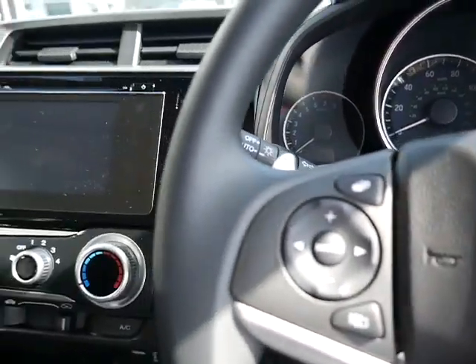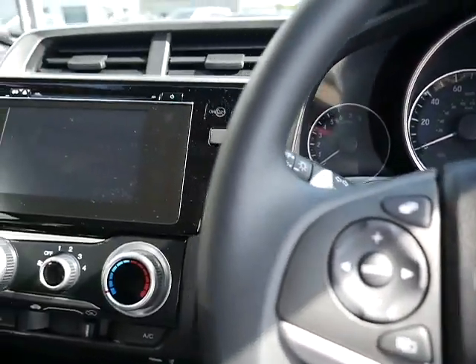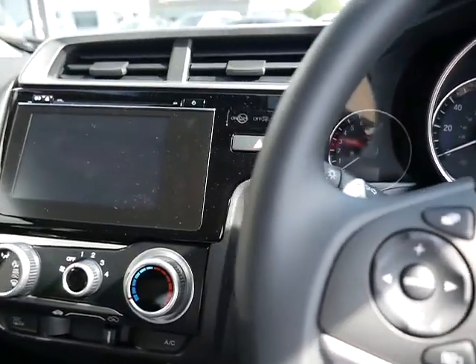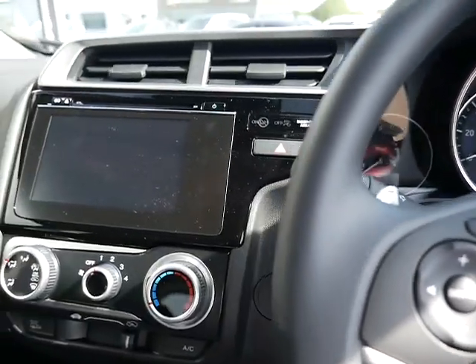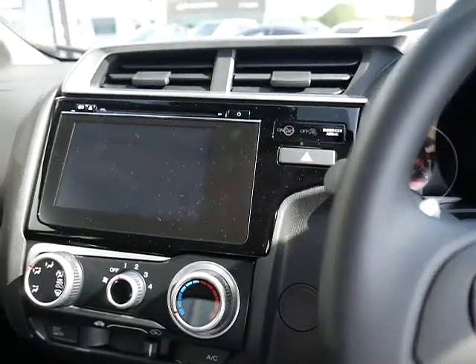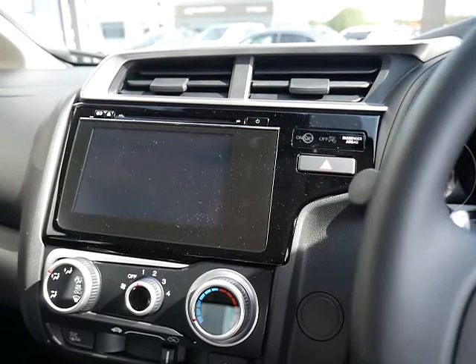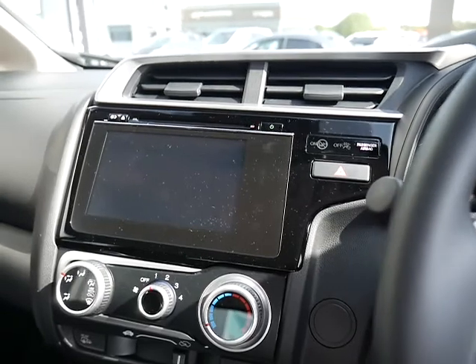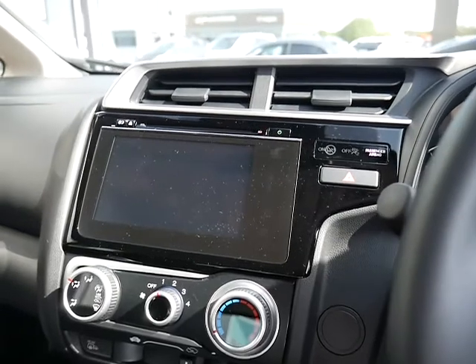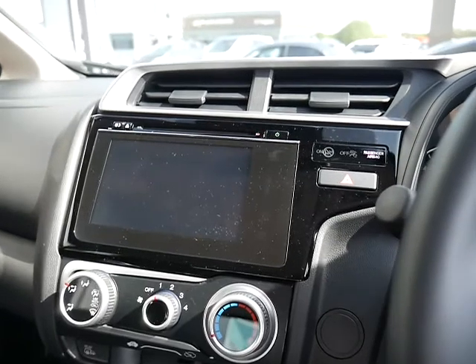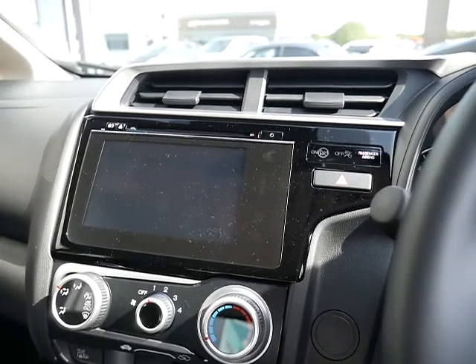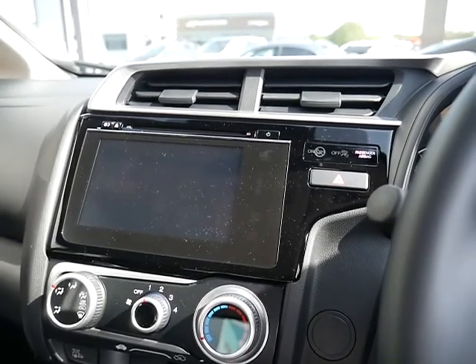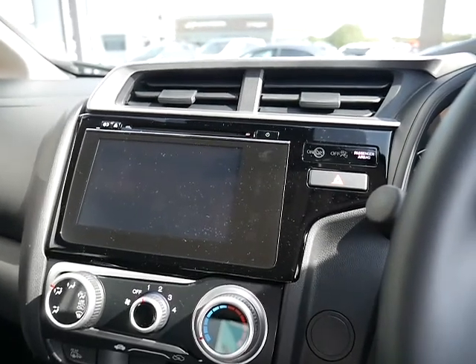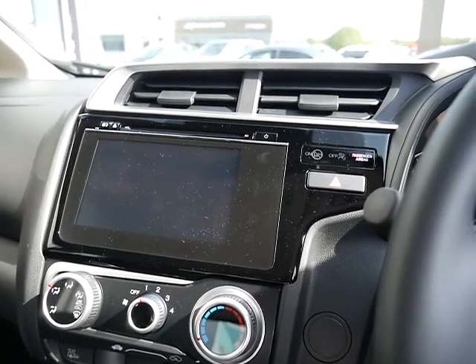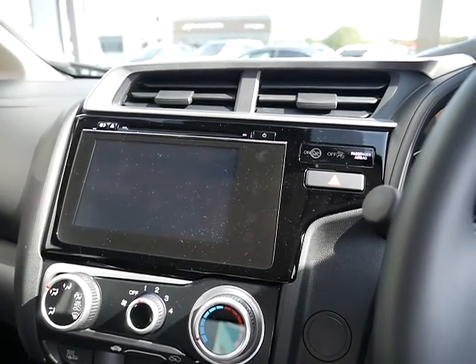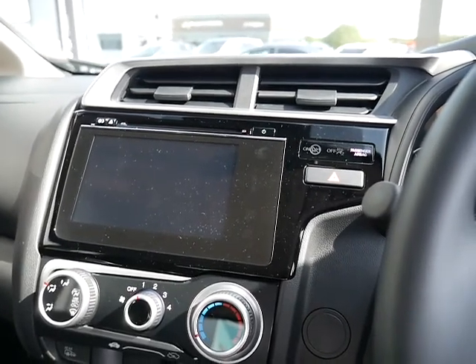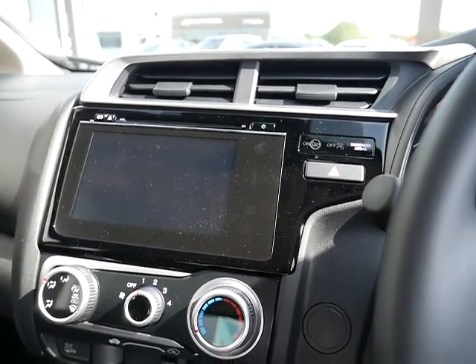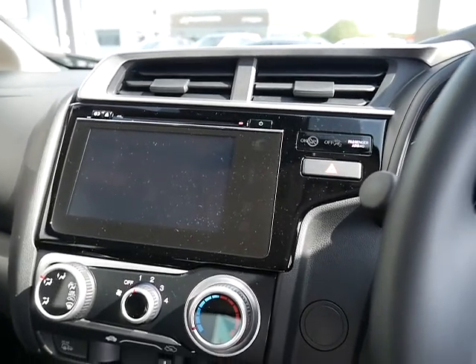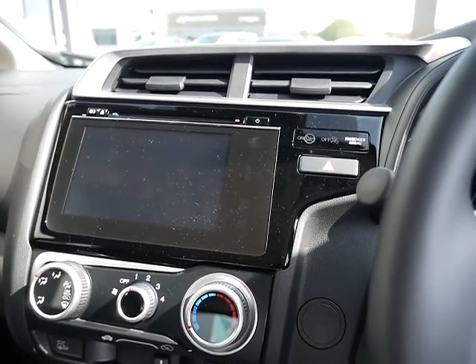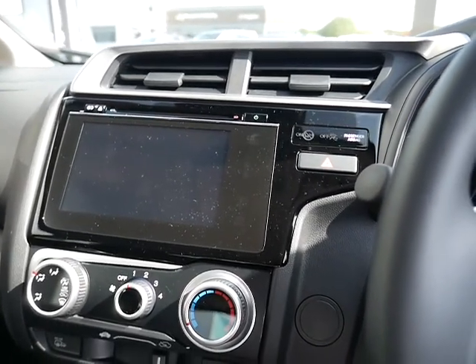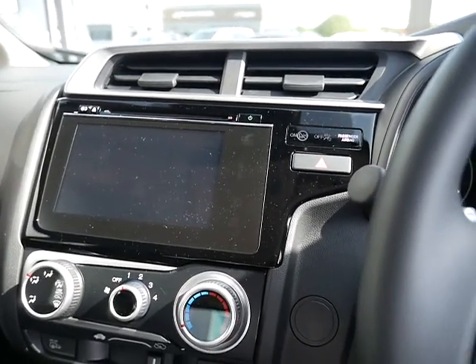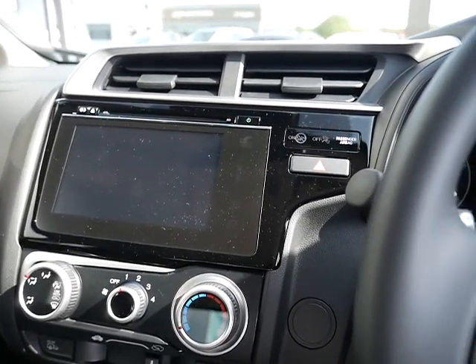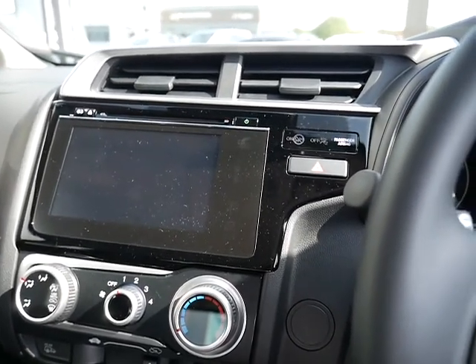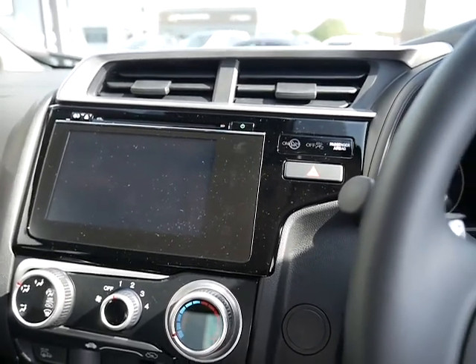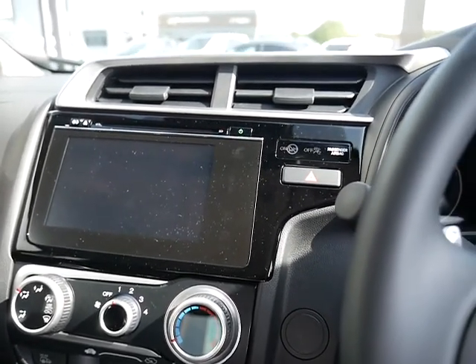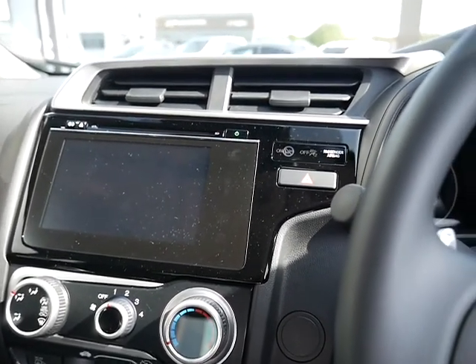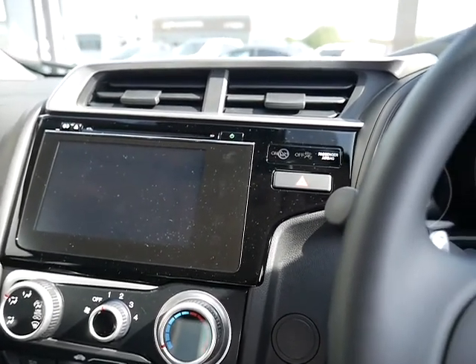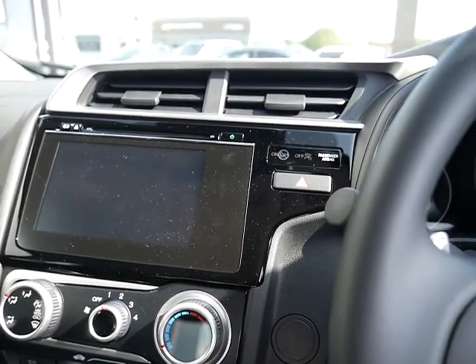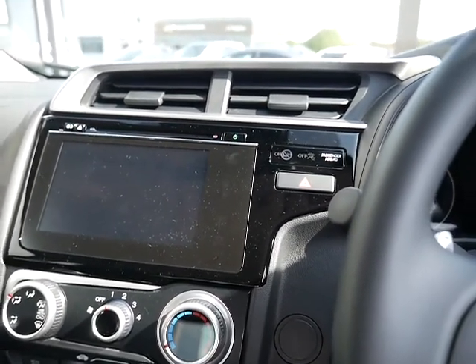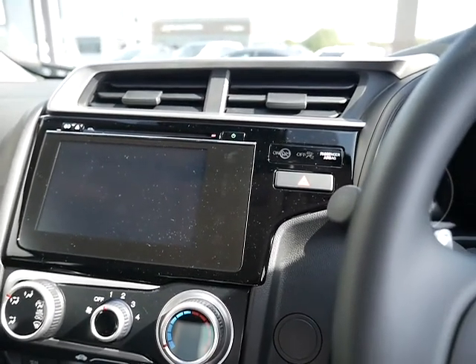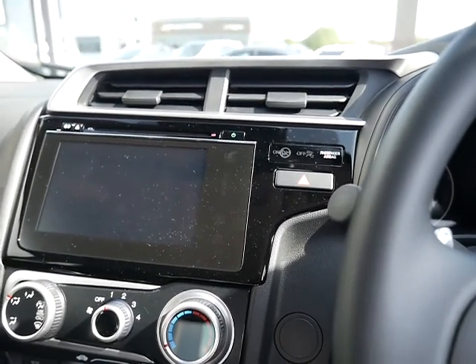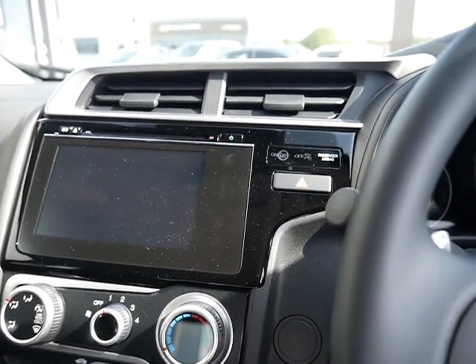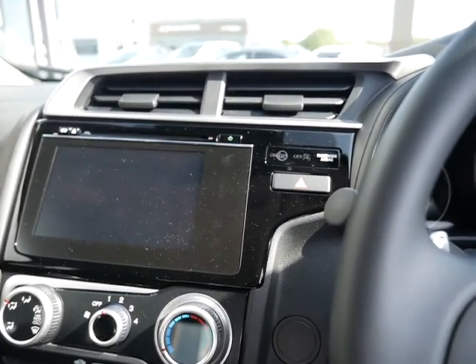In the centre console you've got the Honda Connect screen, so you've got your CD player and car information.